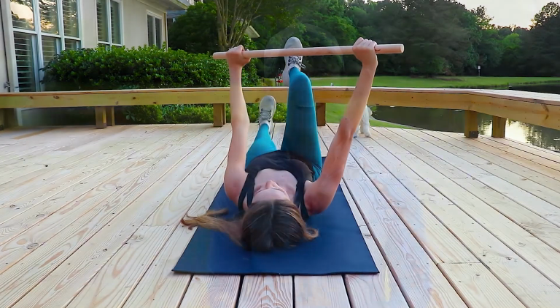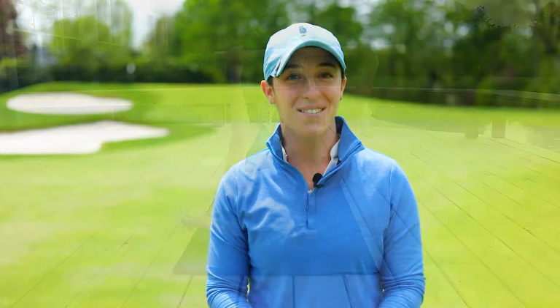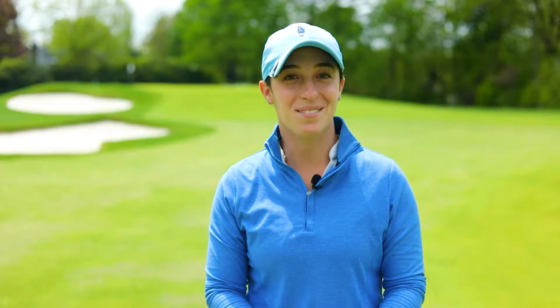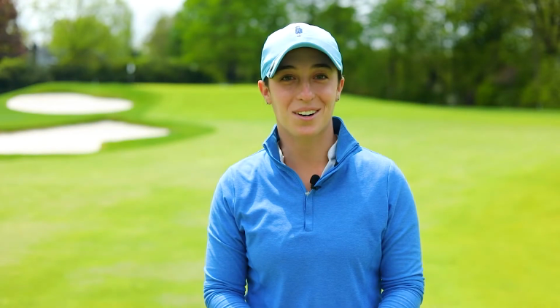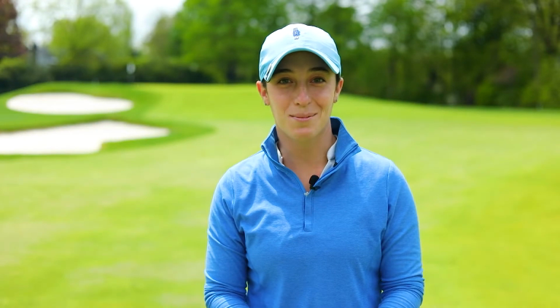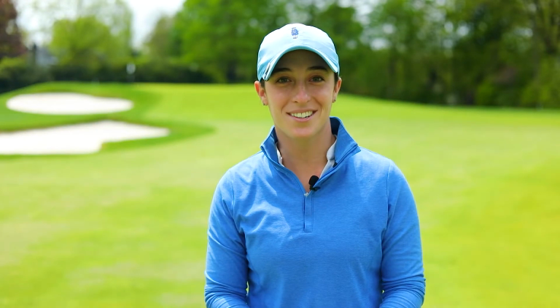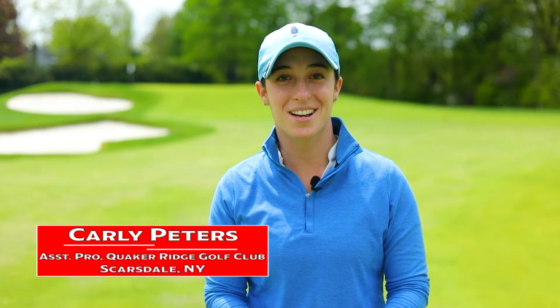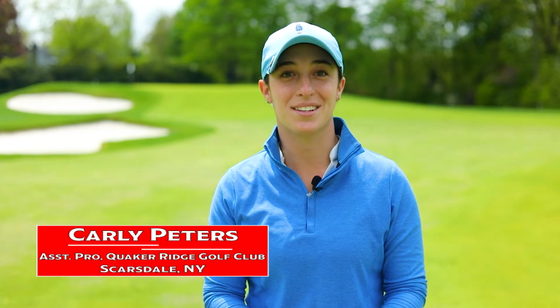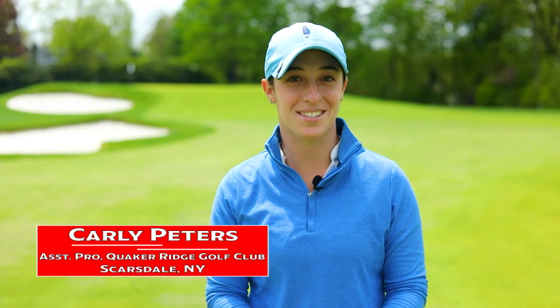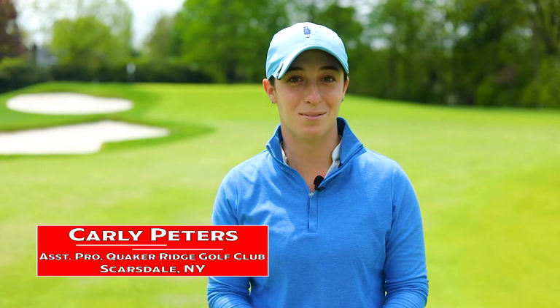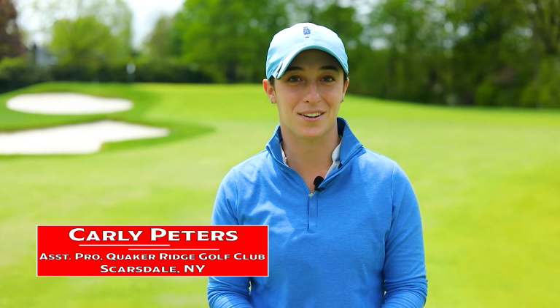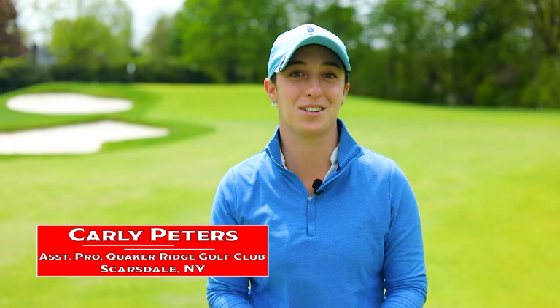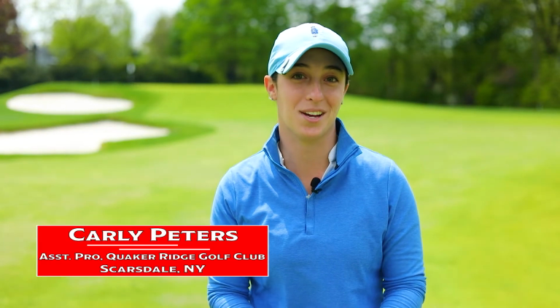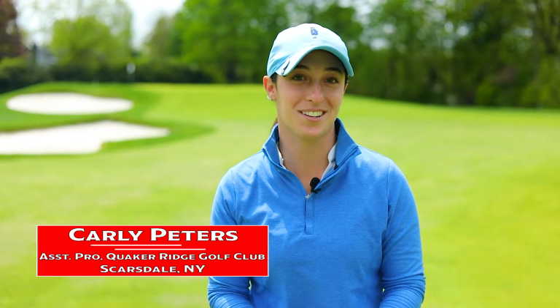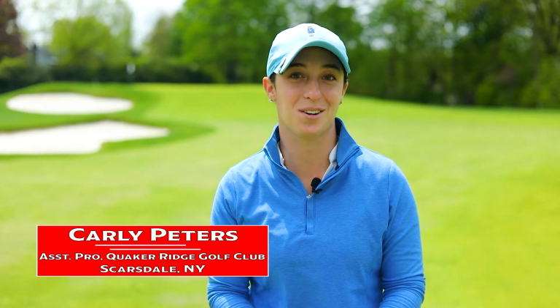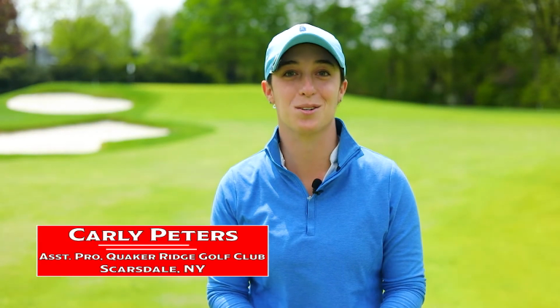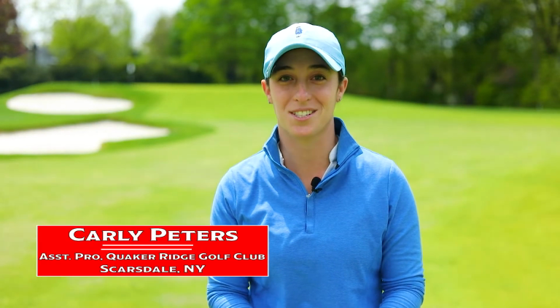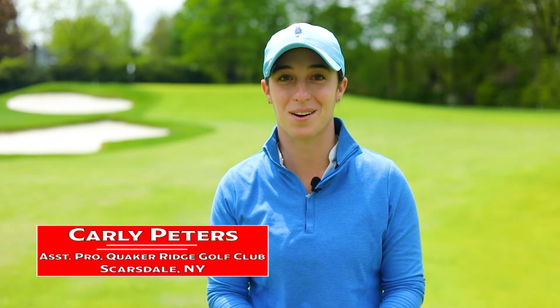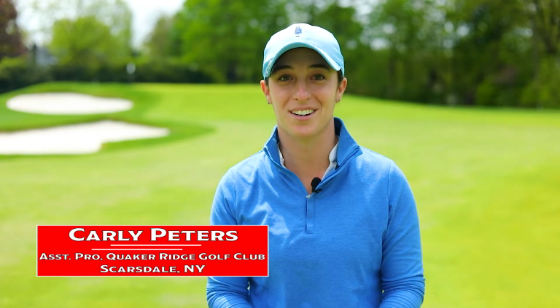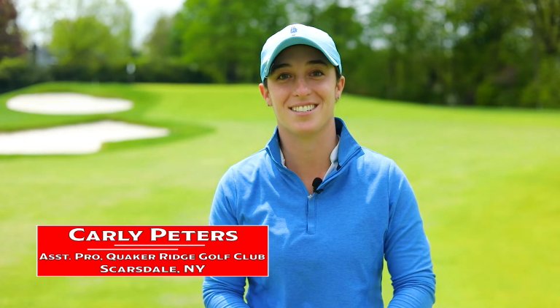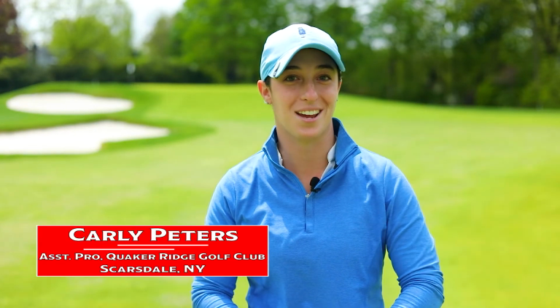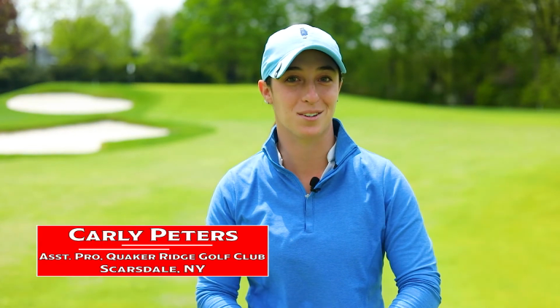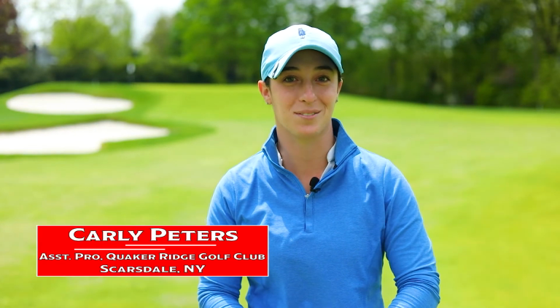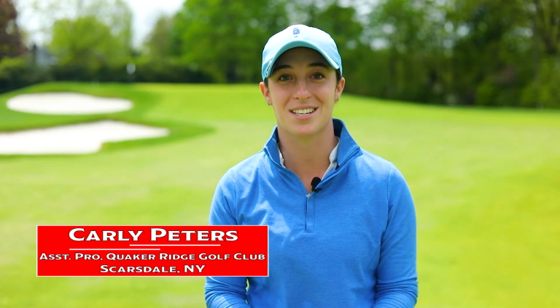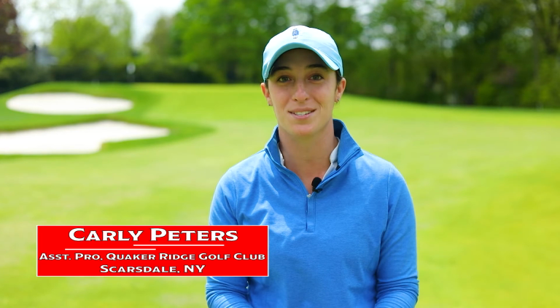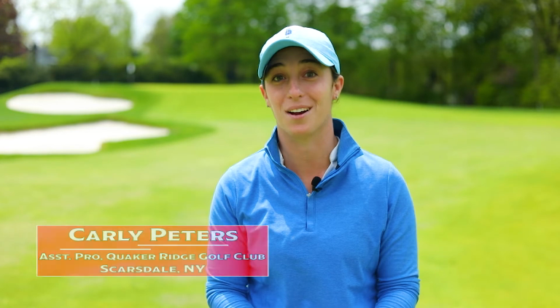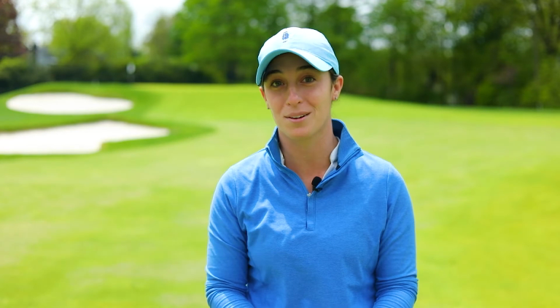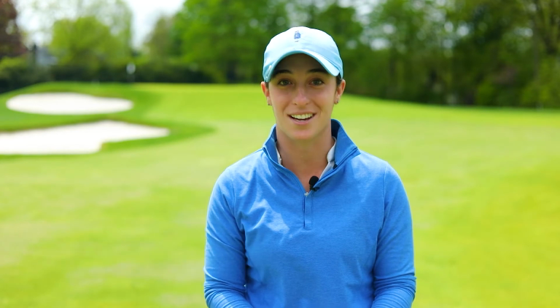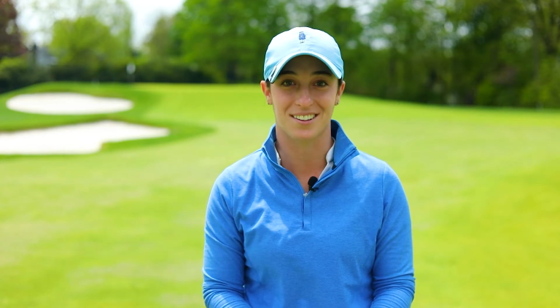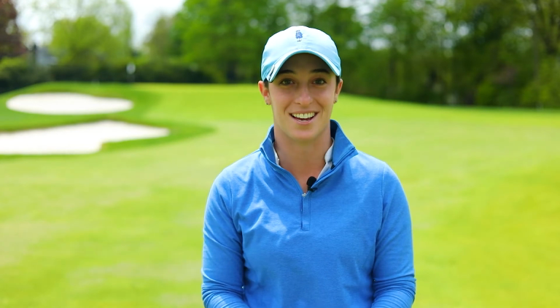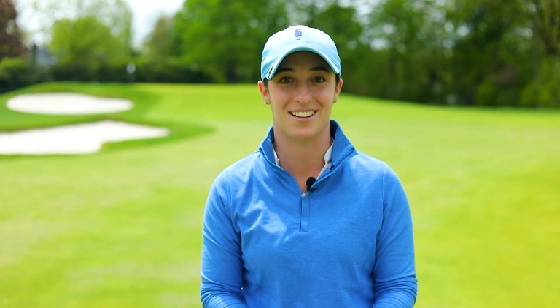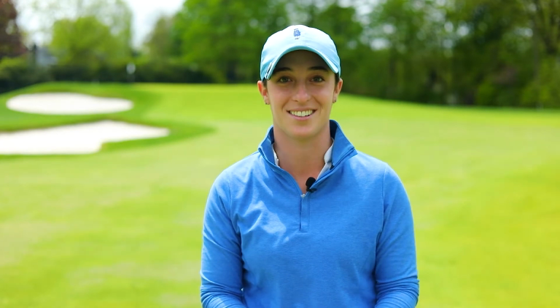Hi, my name is Carly Peters. I'm the assistant golf professional at Quakeridge, also a PGA member, and today we are filming tips on uphill, downhill, and side hill lies.